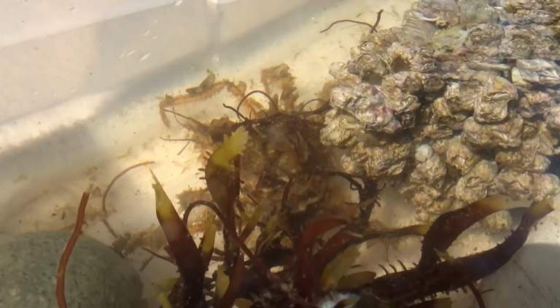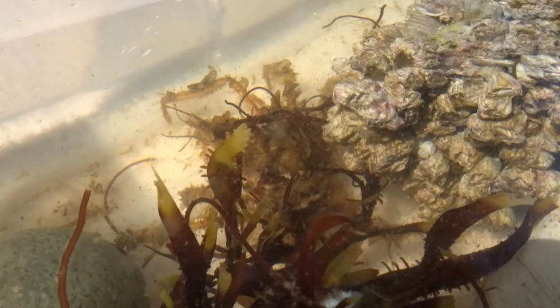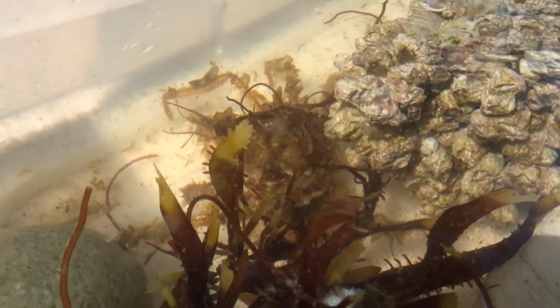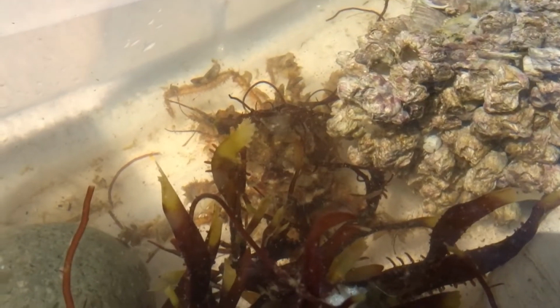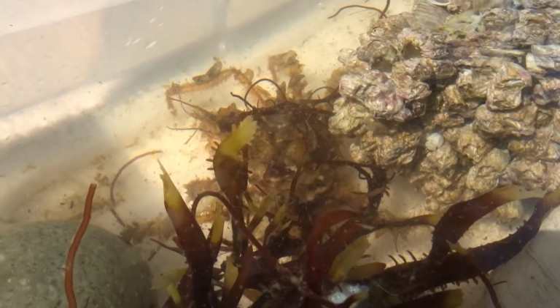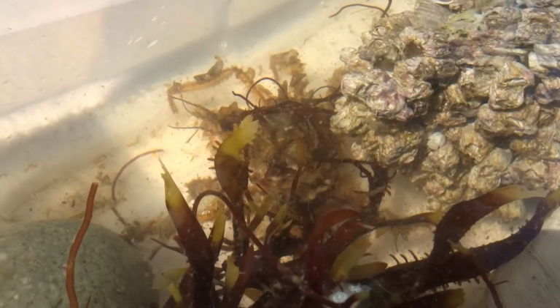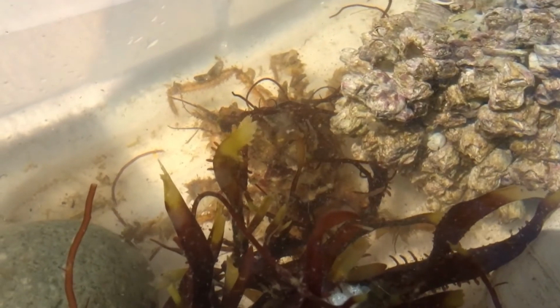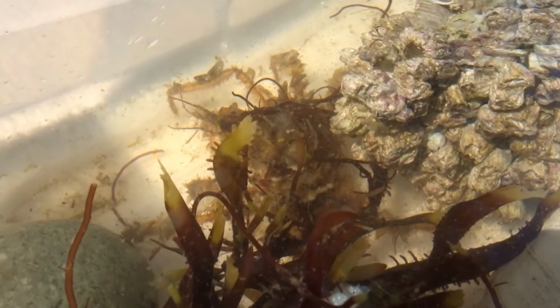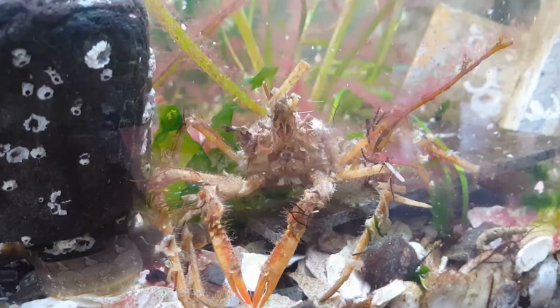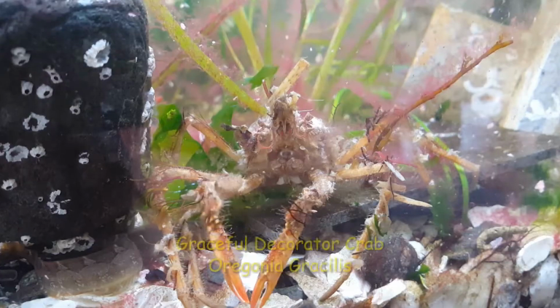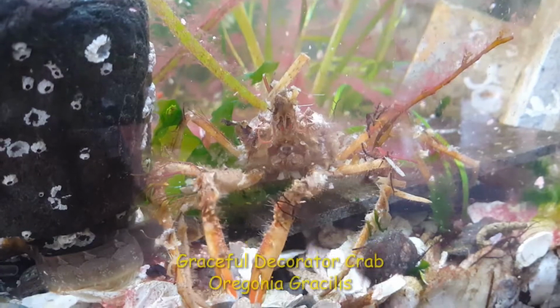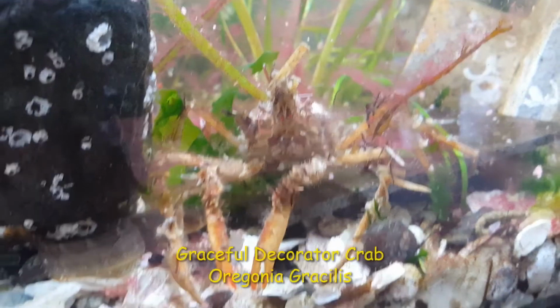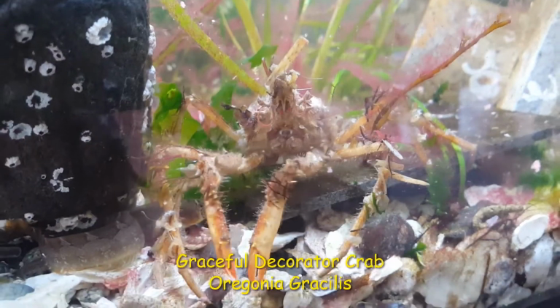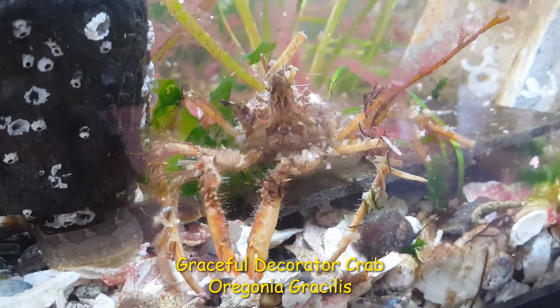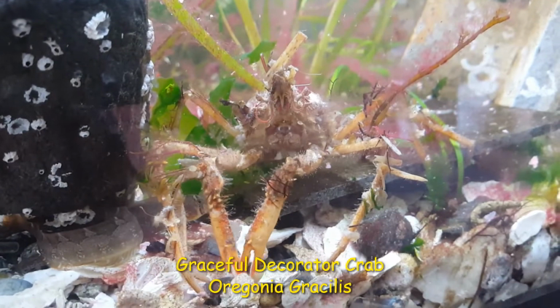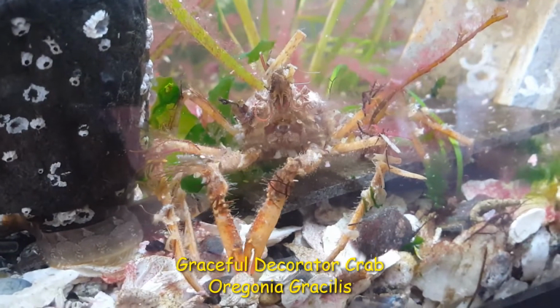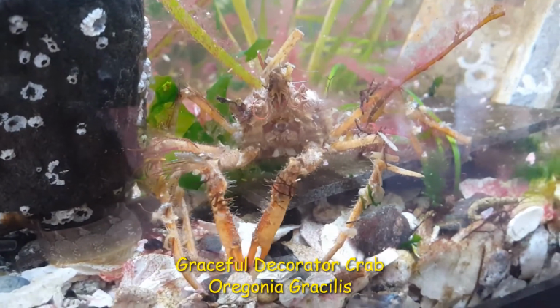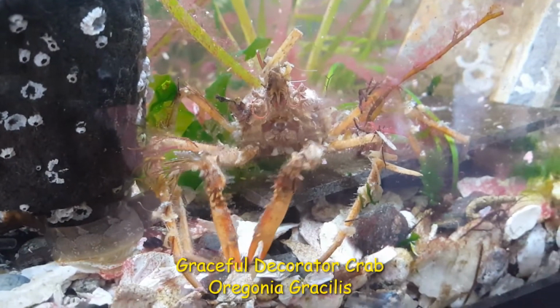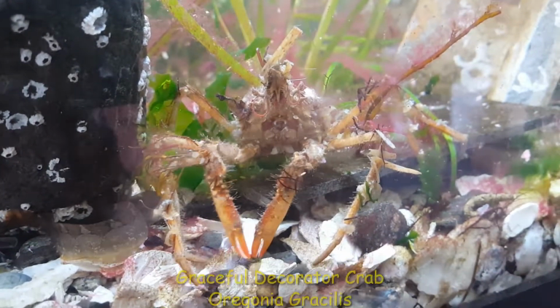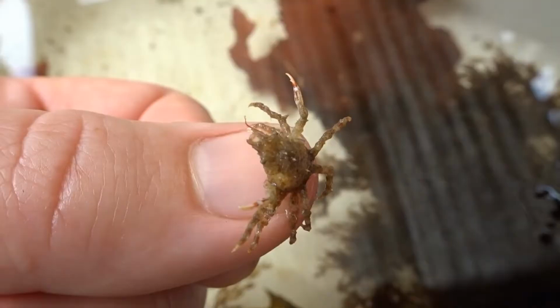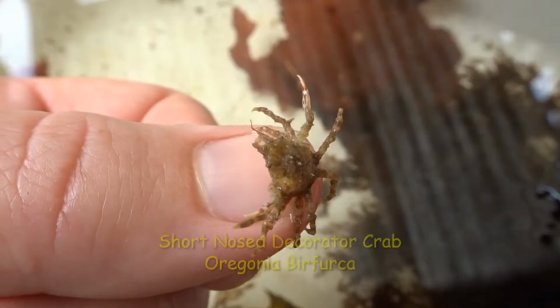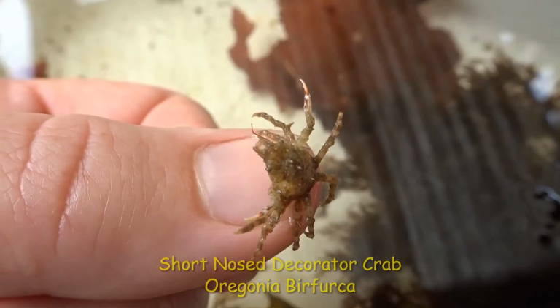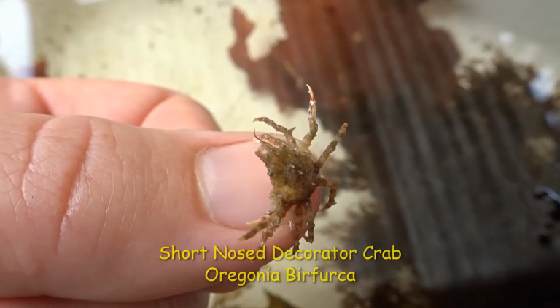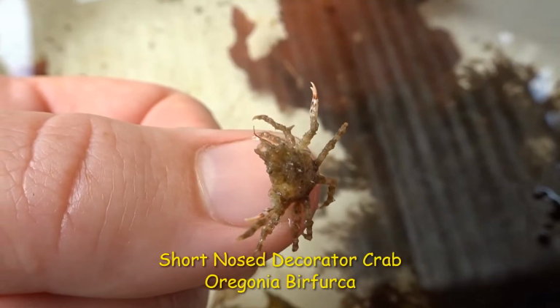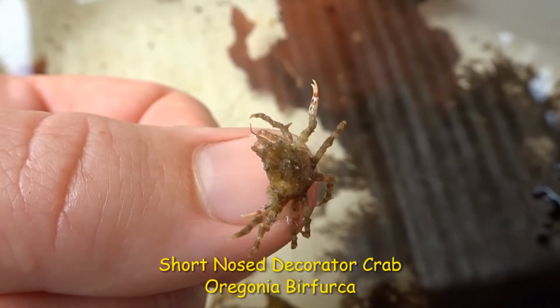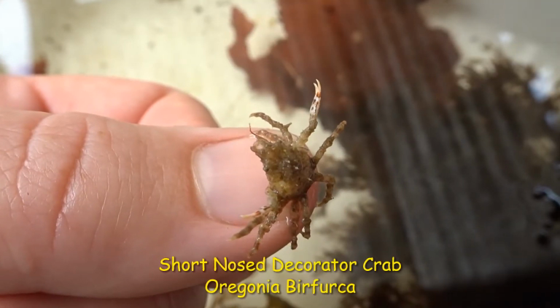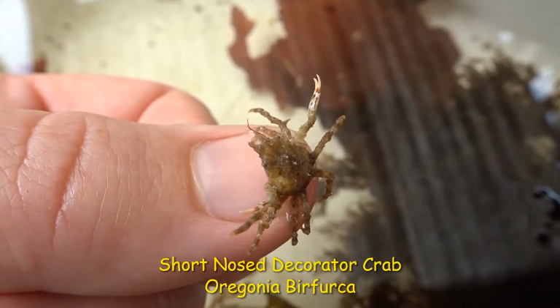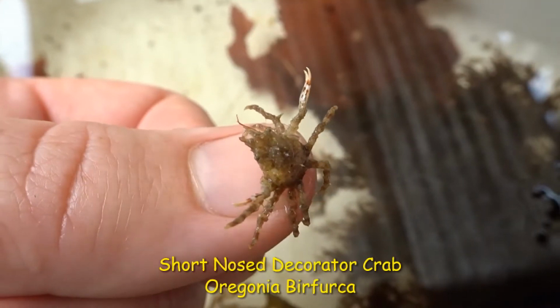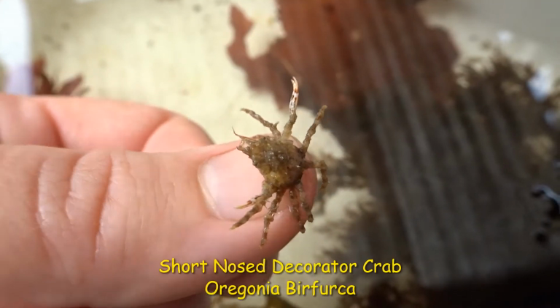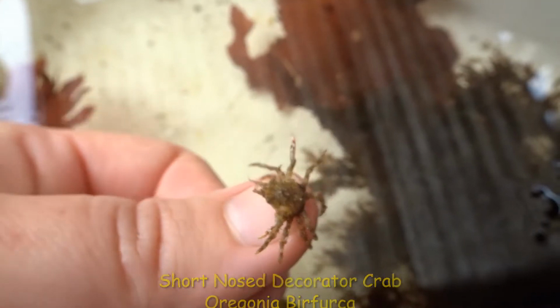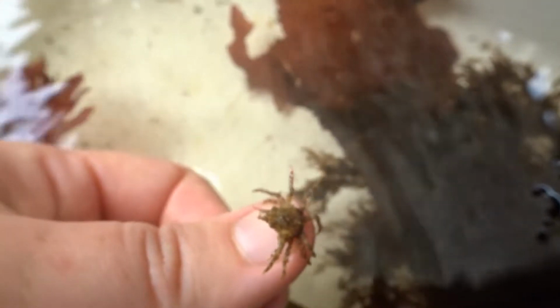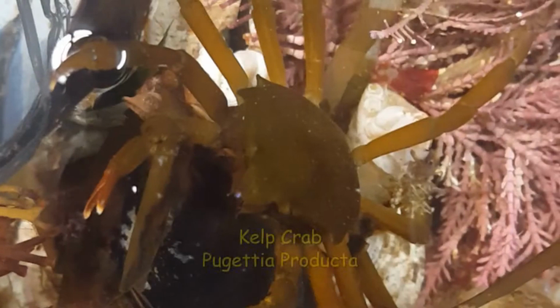The three we will see today are the graceful decorator crab, the short-nosed decorator crab, and the kelp crab.